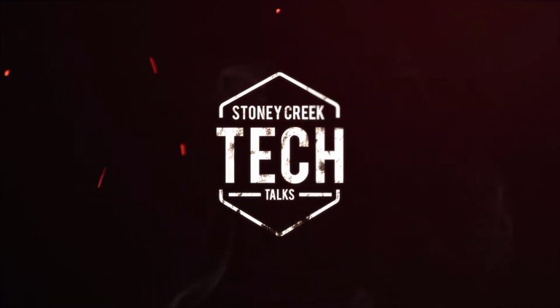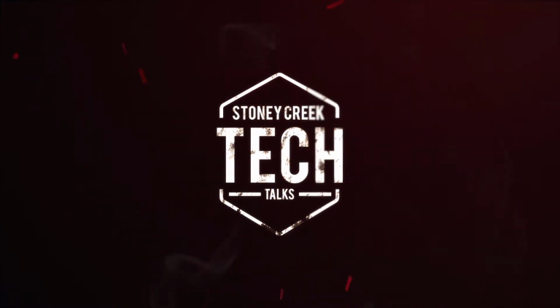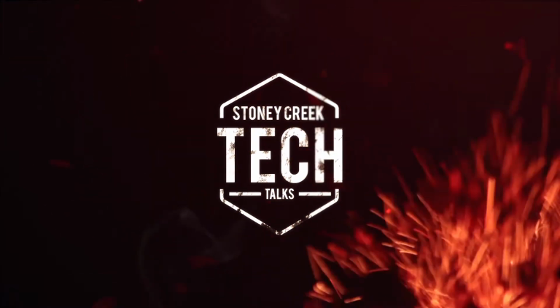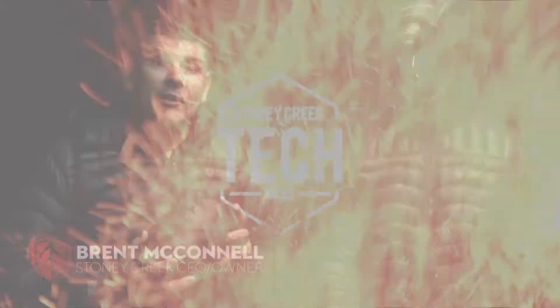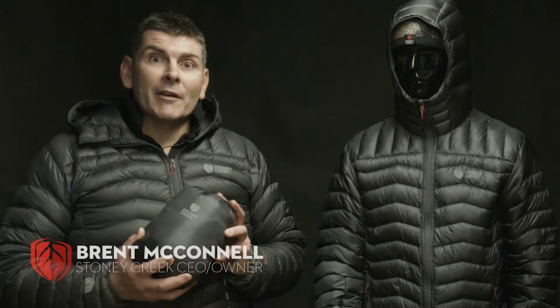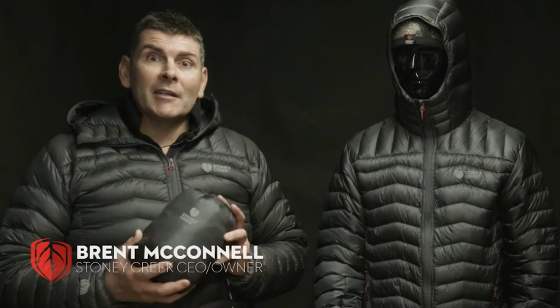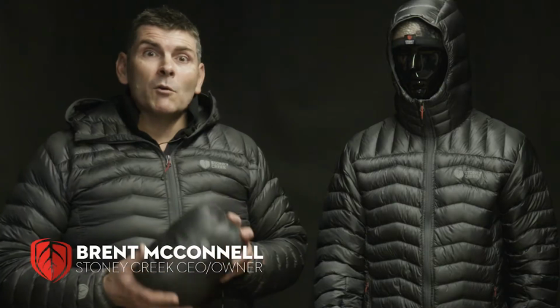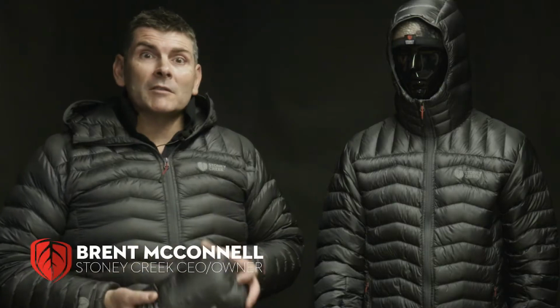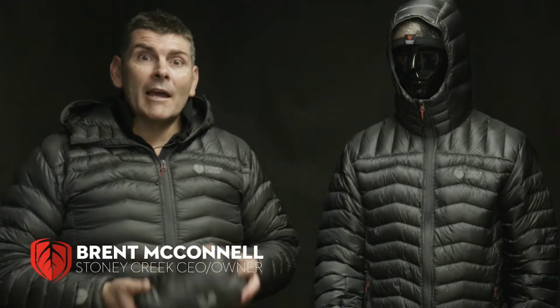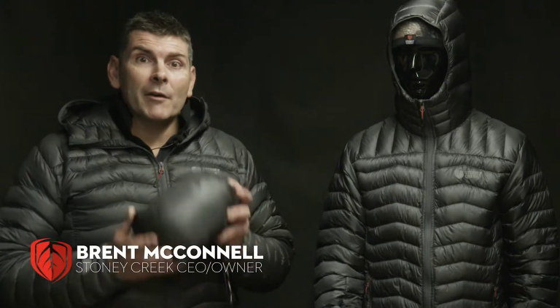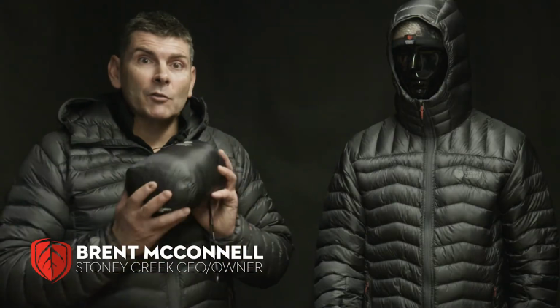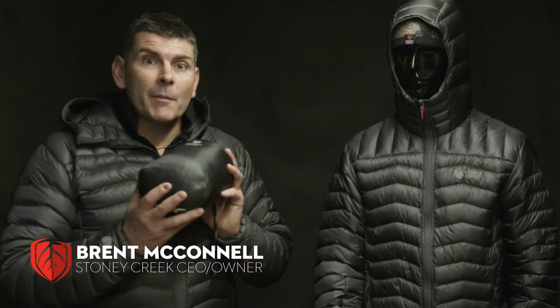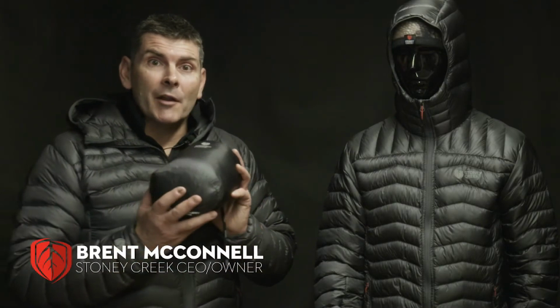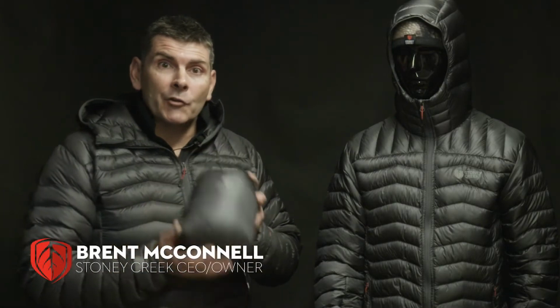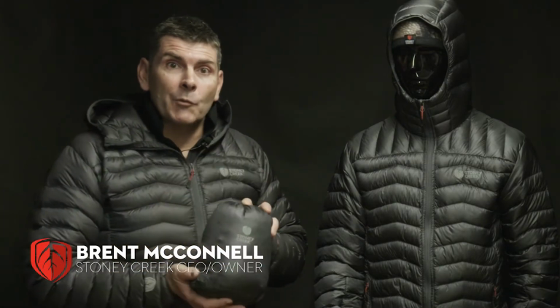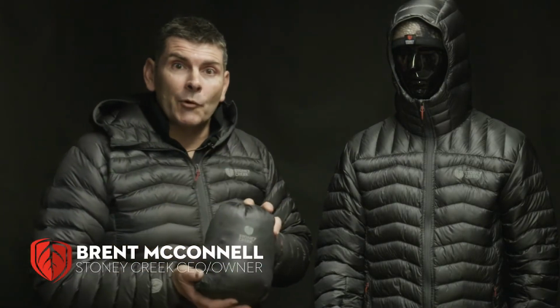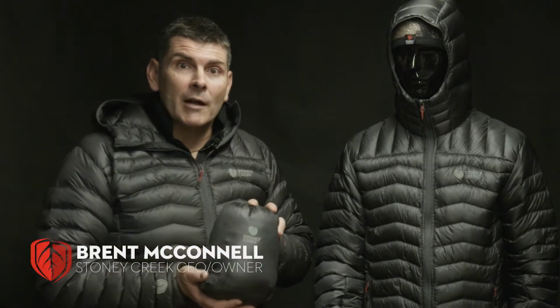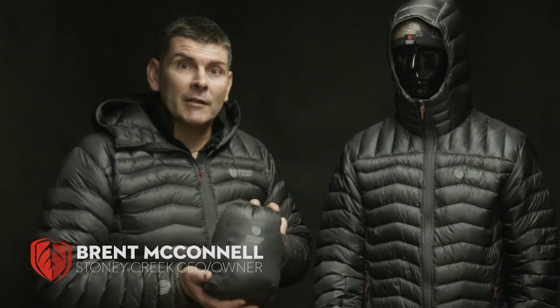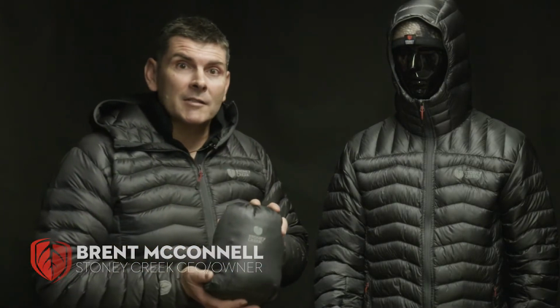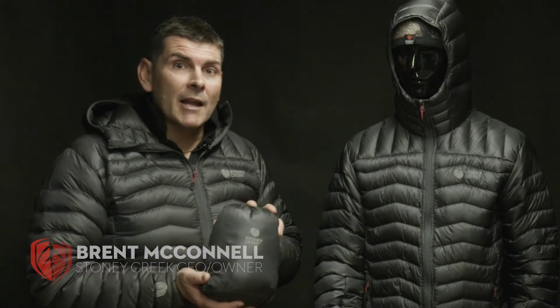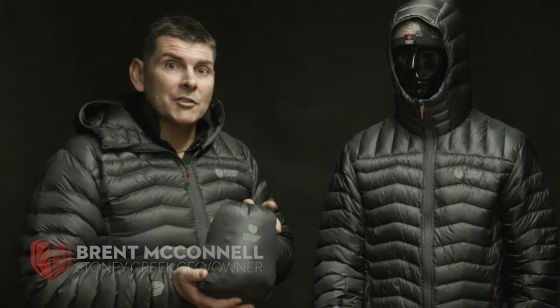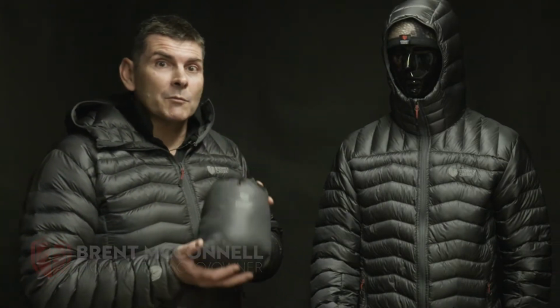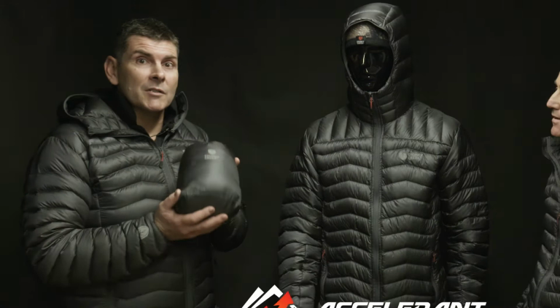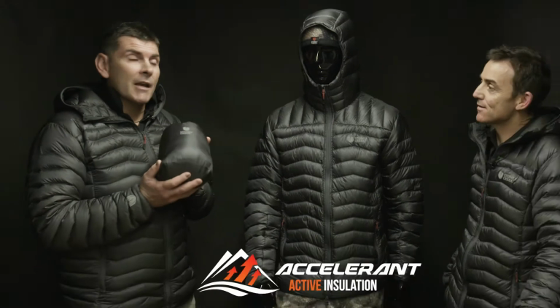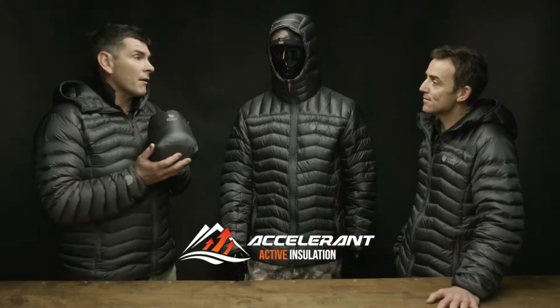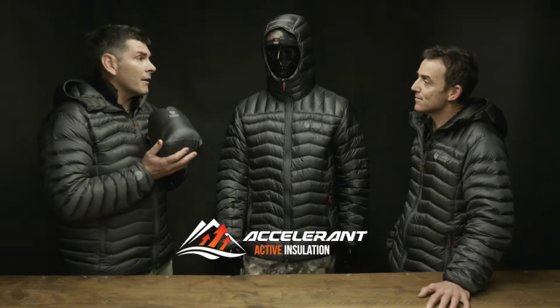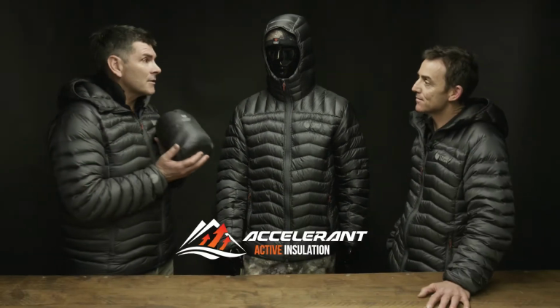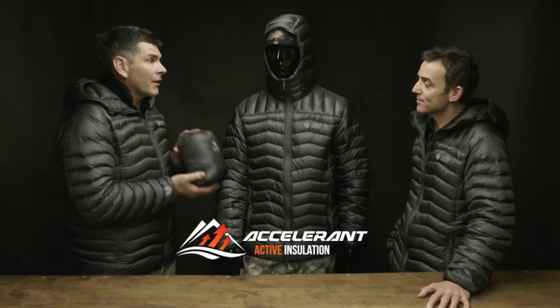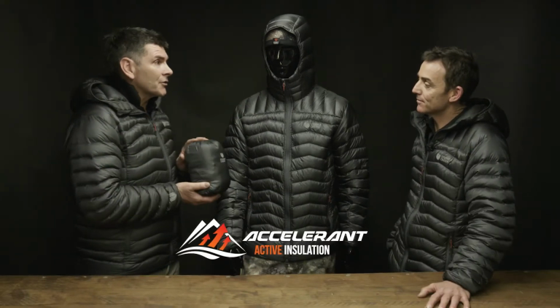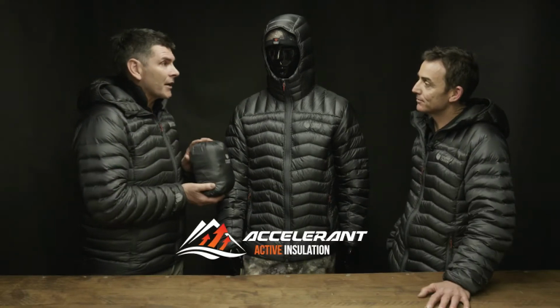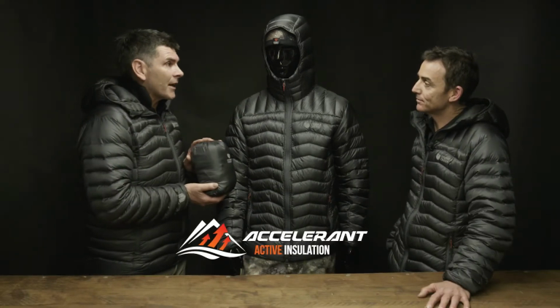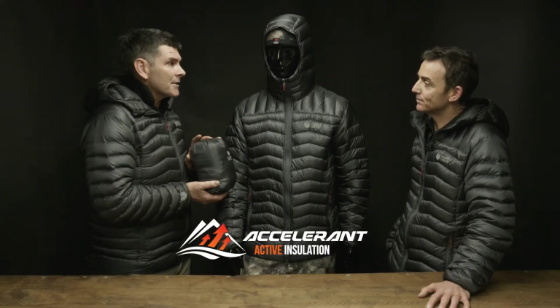Welcome to Stony Creek Tech Talk. Today we're going to talk about a new product and insulation, which is our Accelerate Jacket KC.